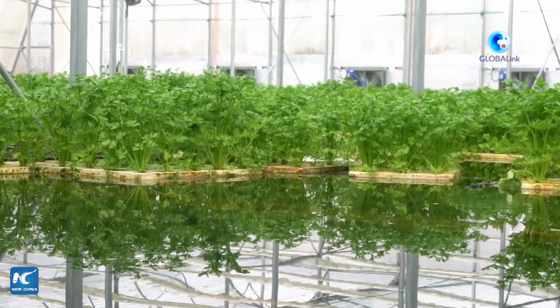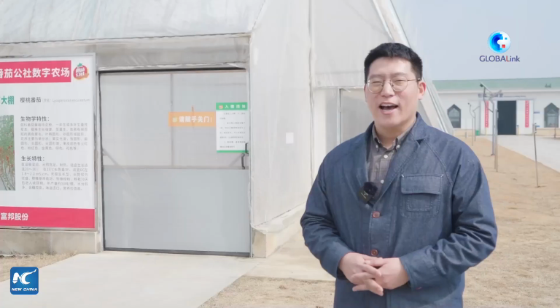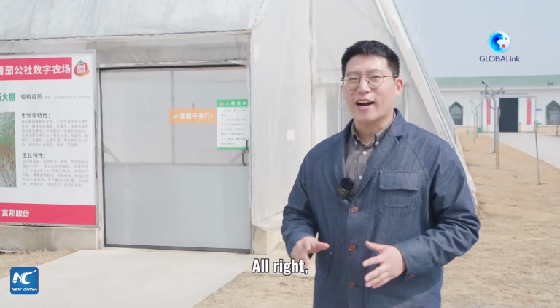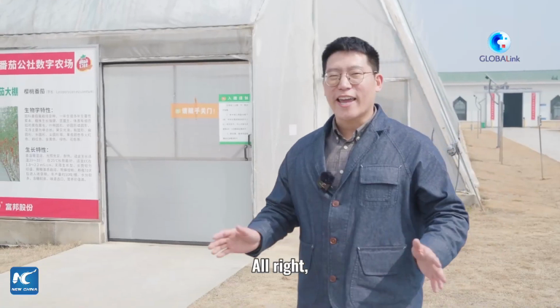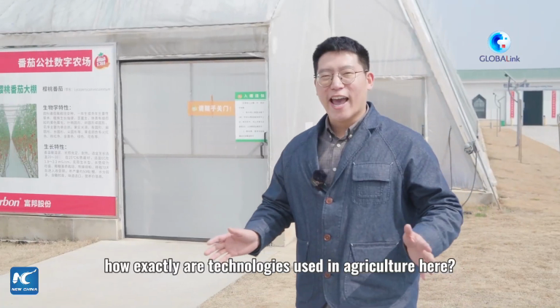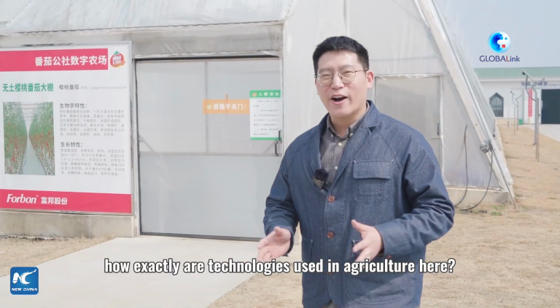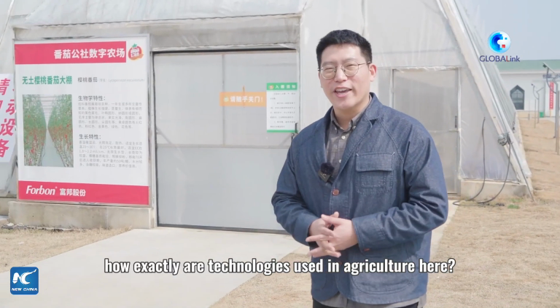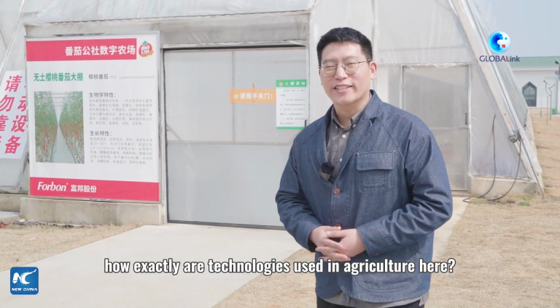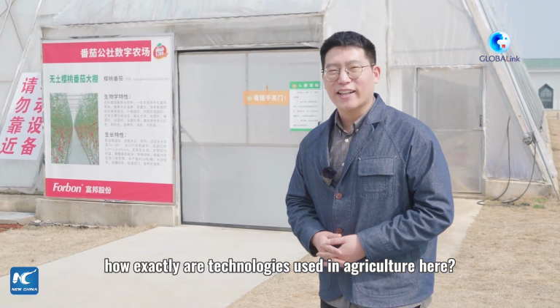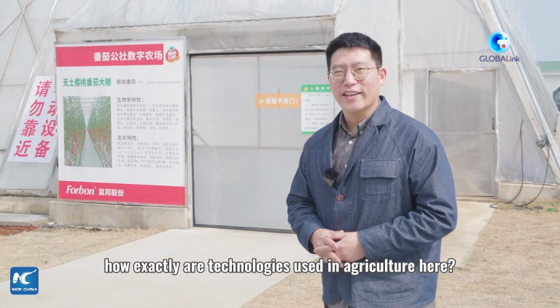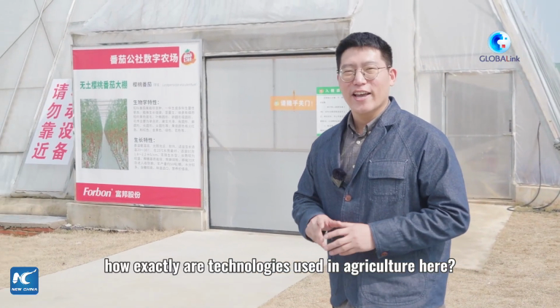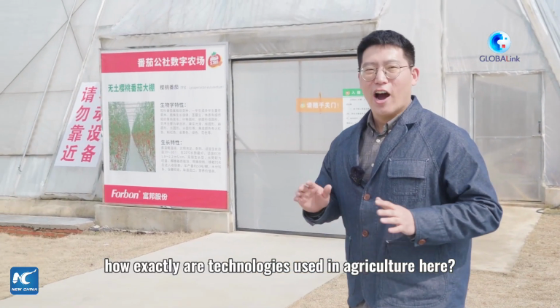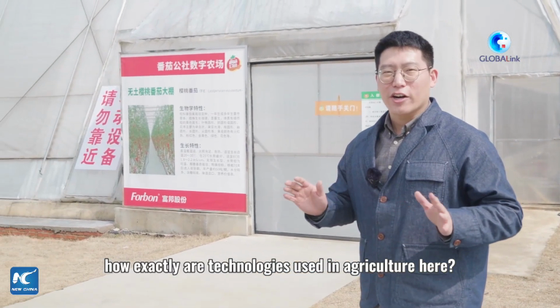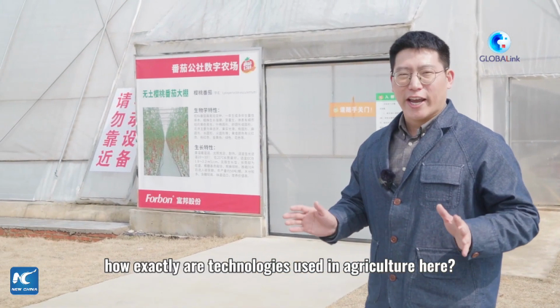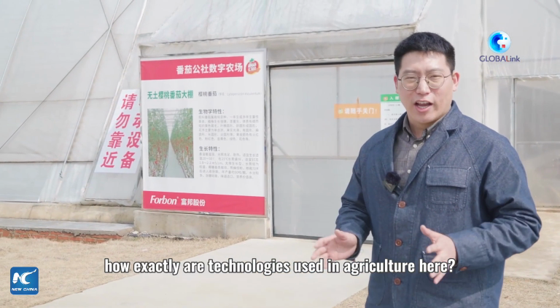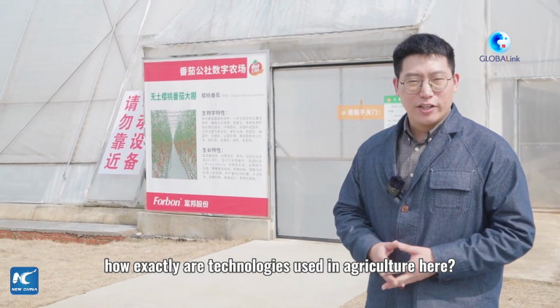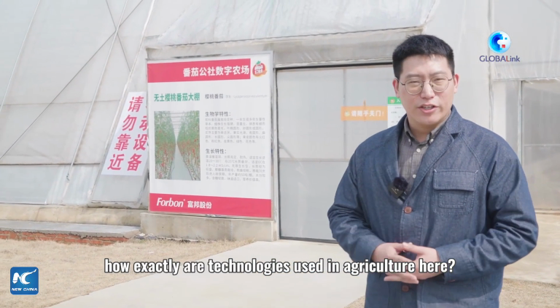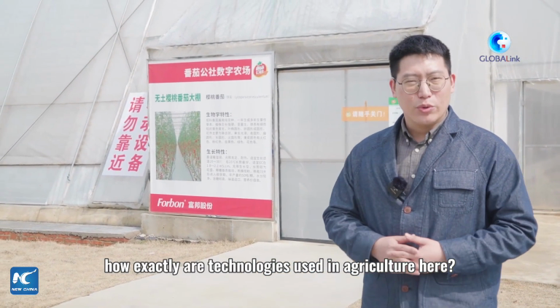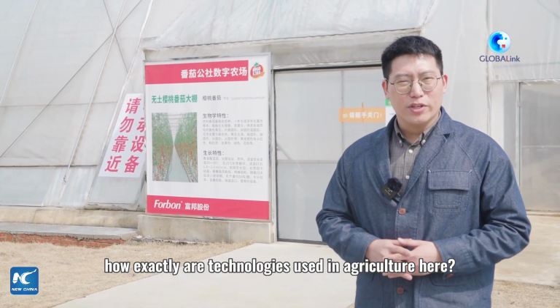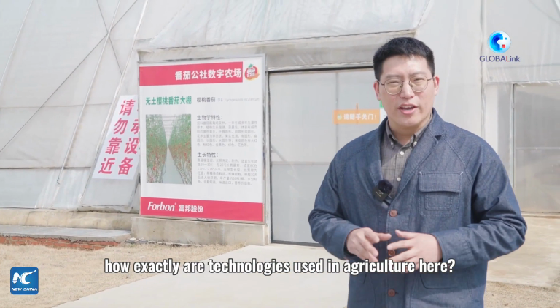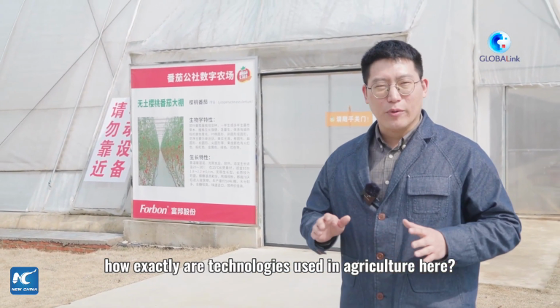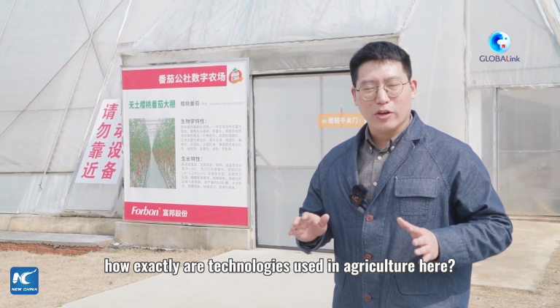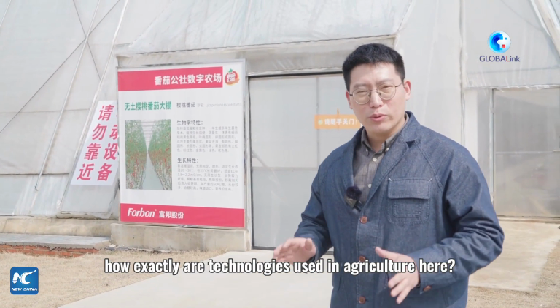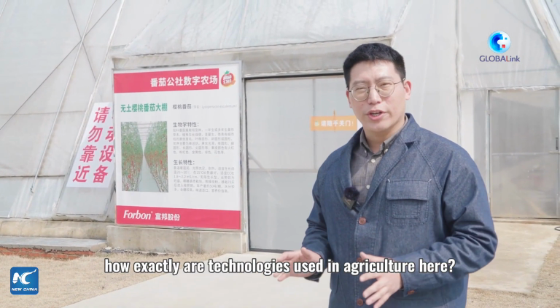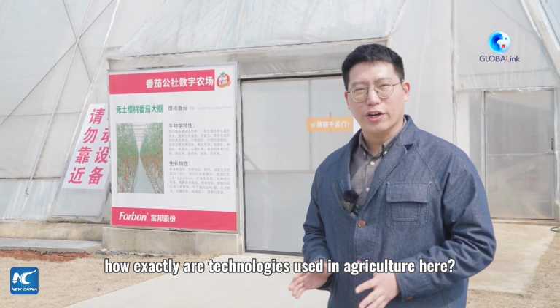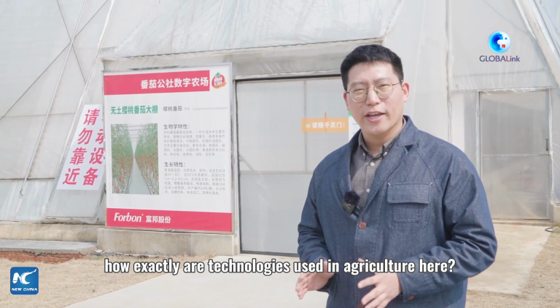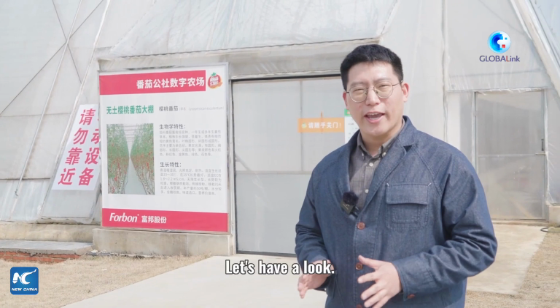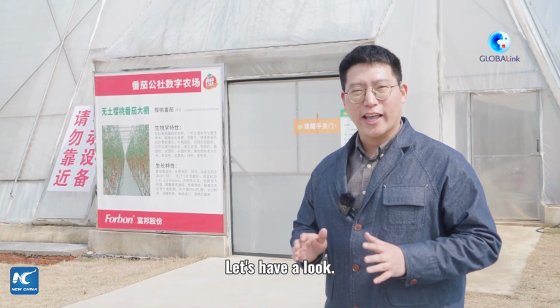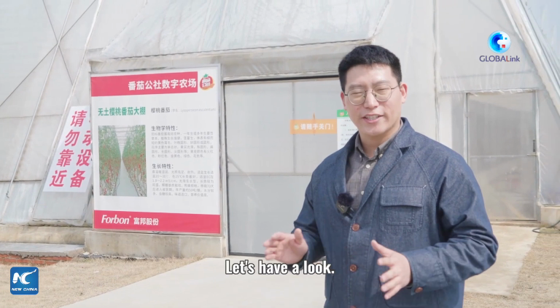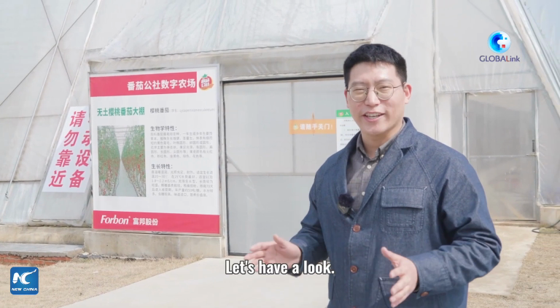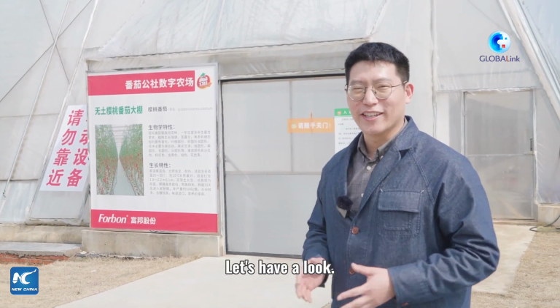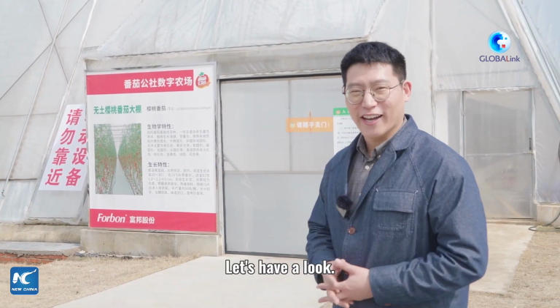How exactly are technologies used in agriculture here? Let's take a look.